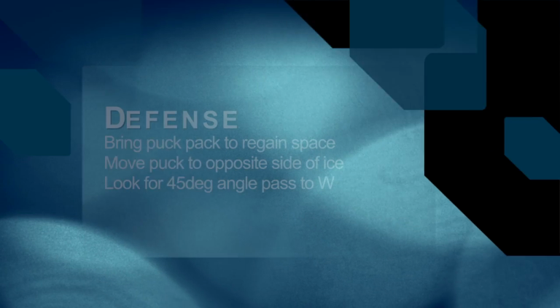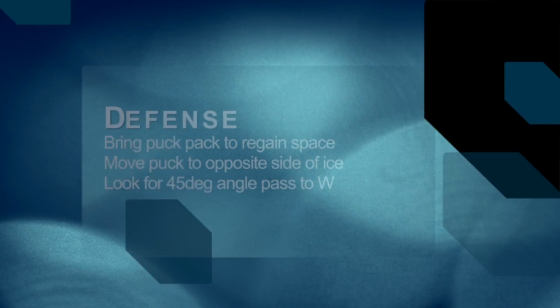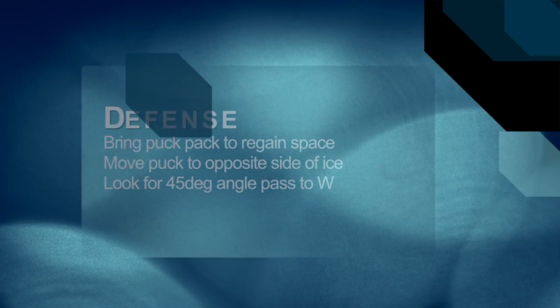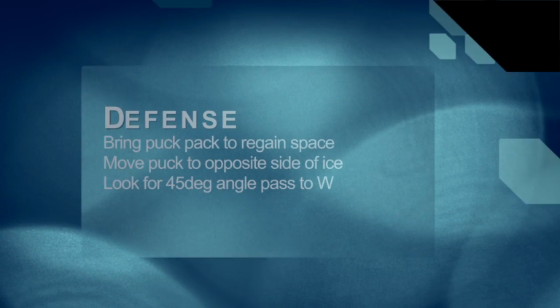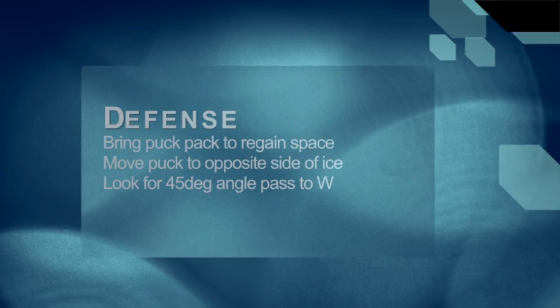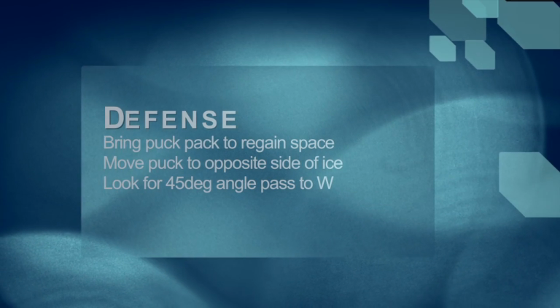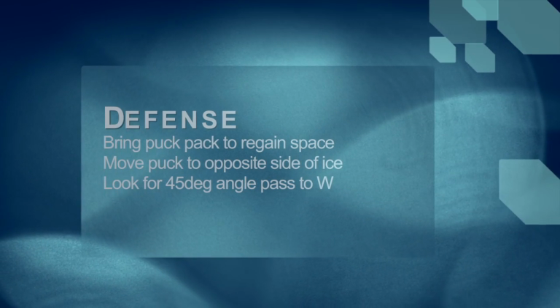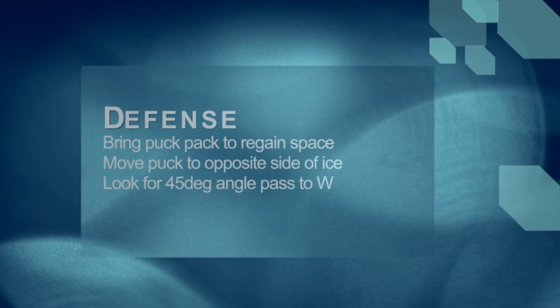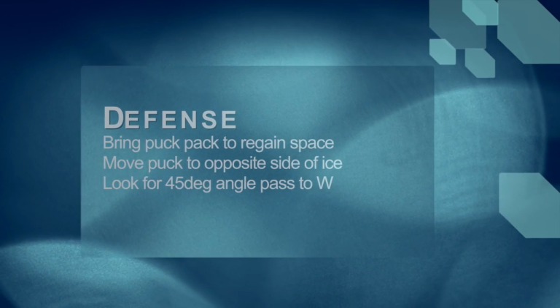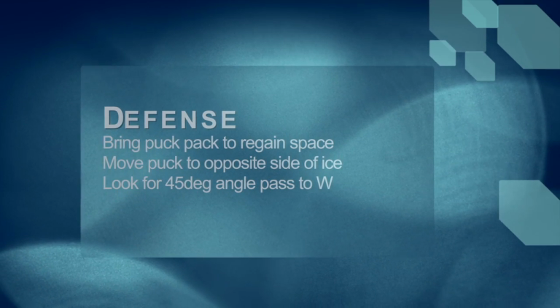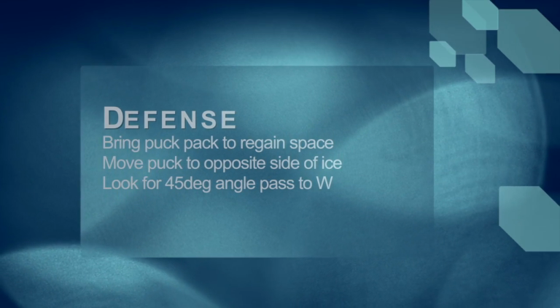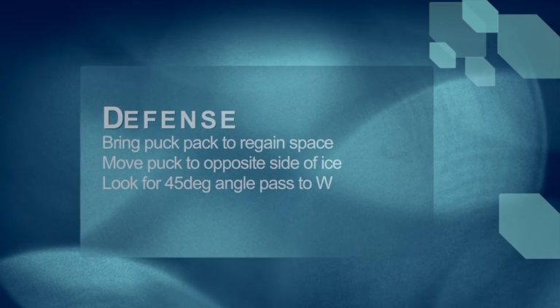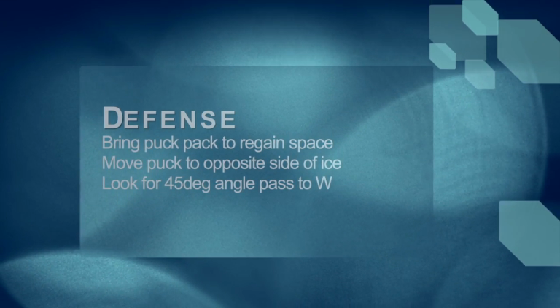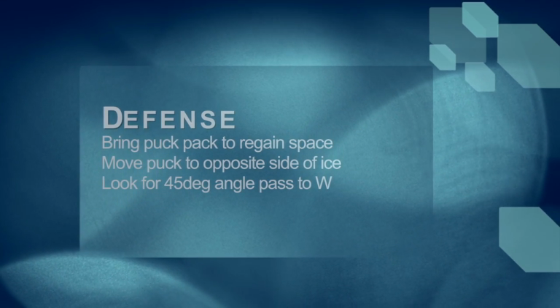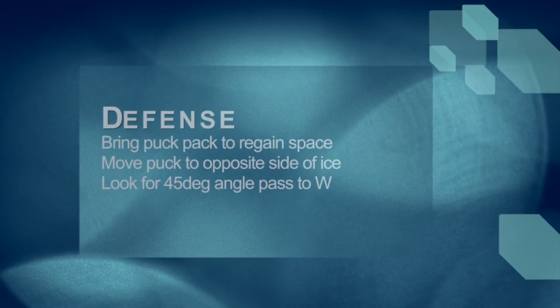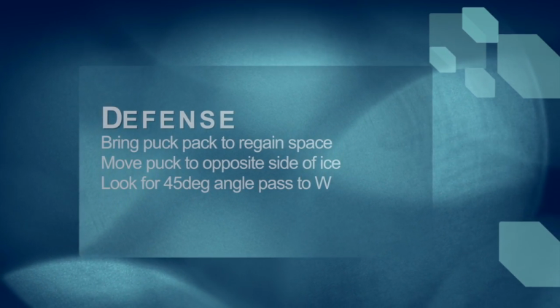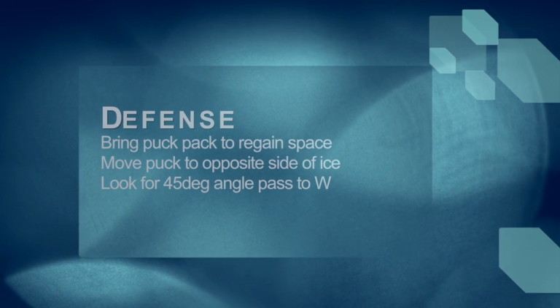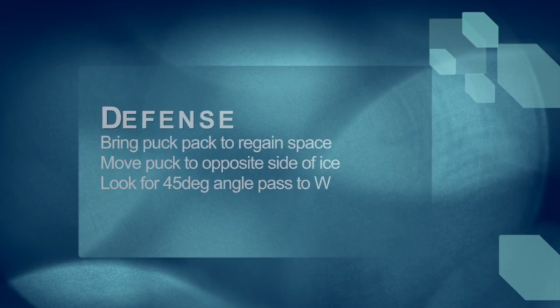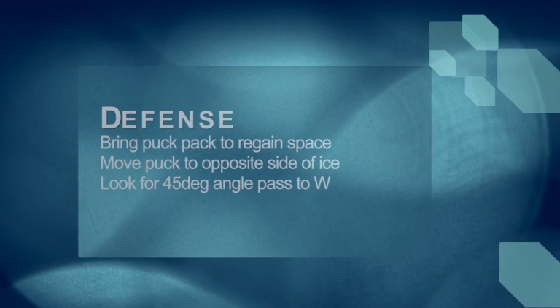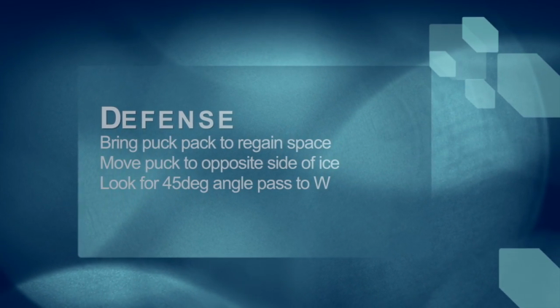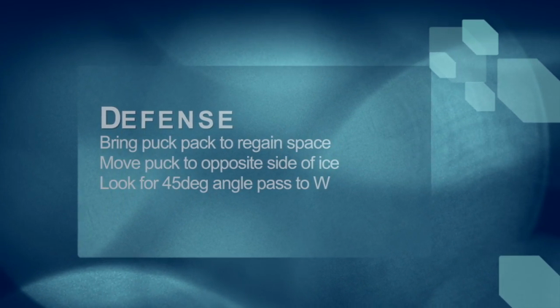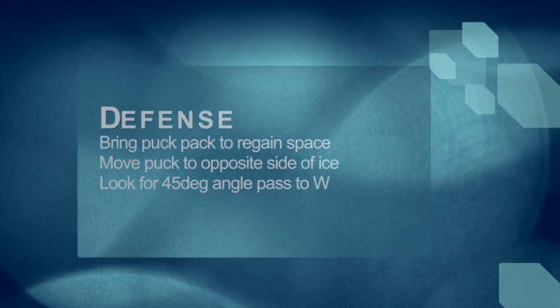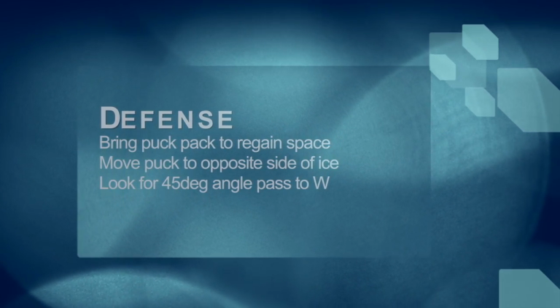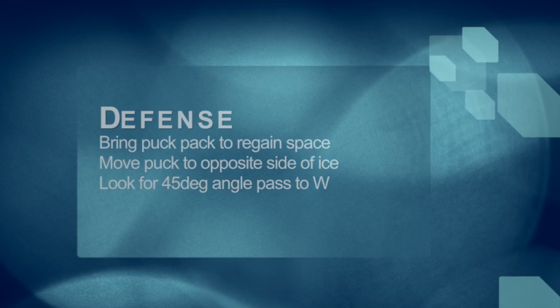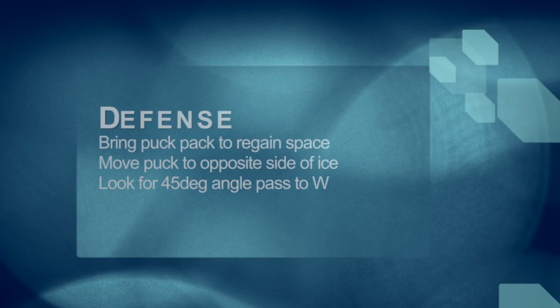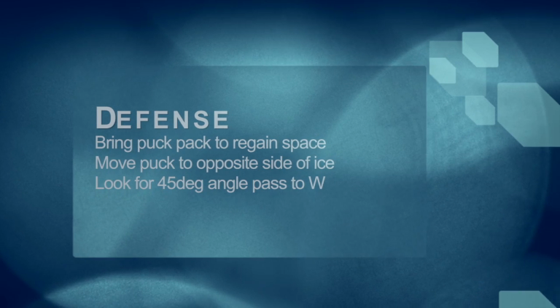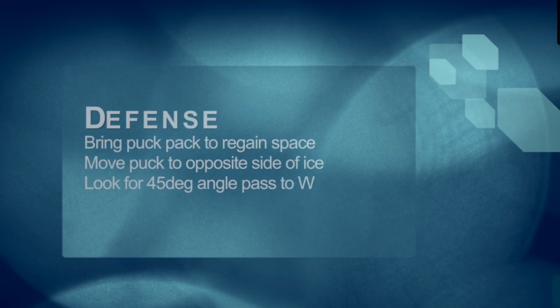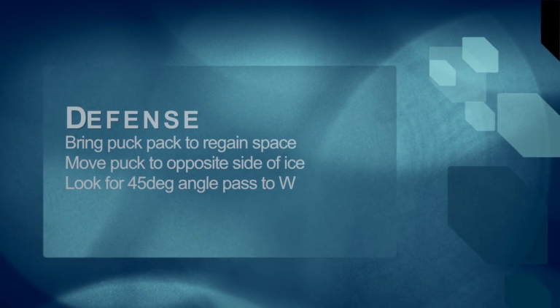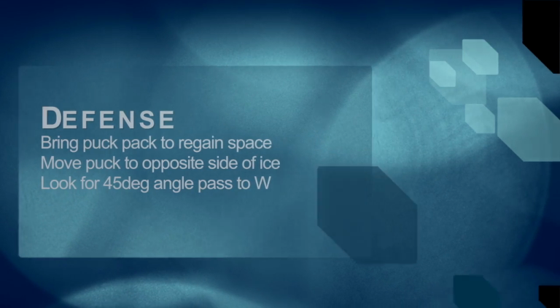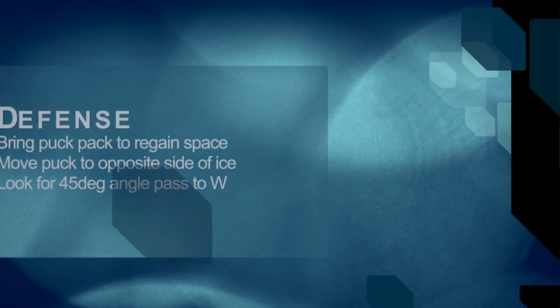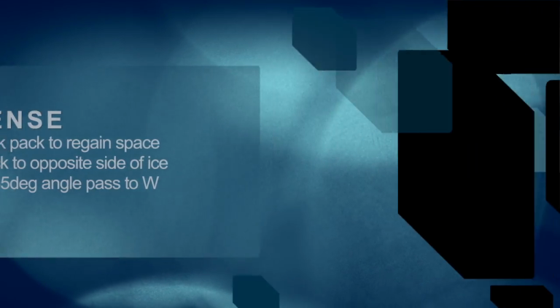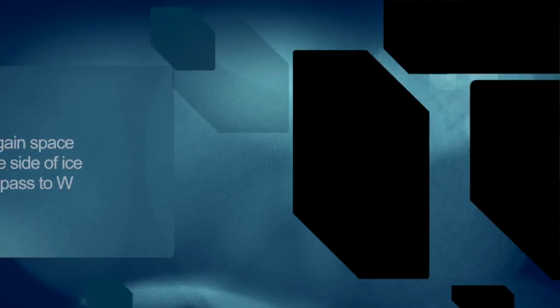Again, we want the defense to bring the puck back to regain space, move it to the opposite side of the ice, and look for a 45-degree point.